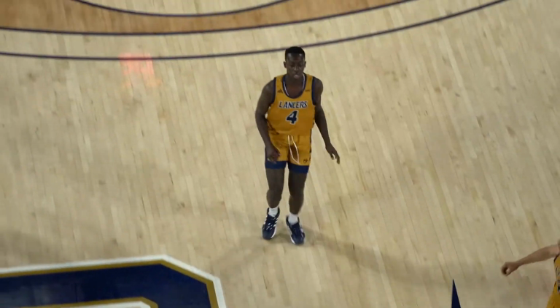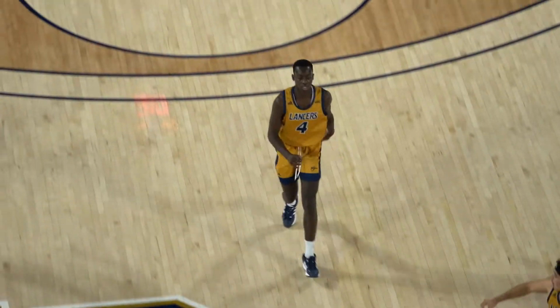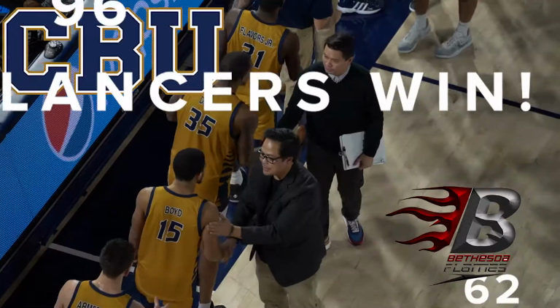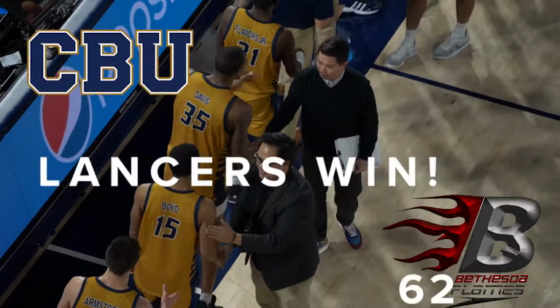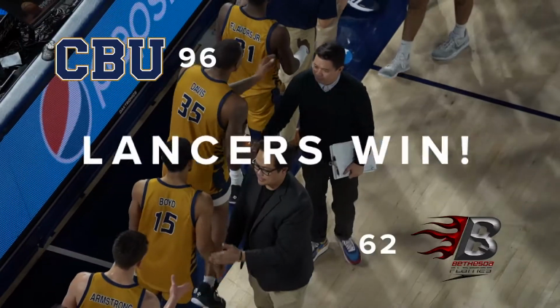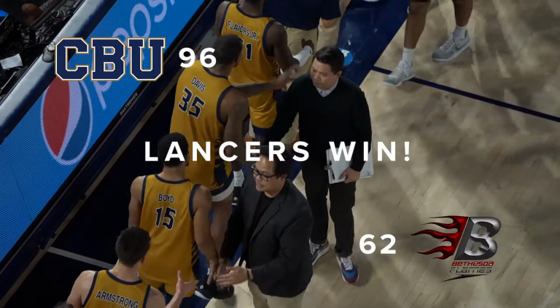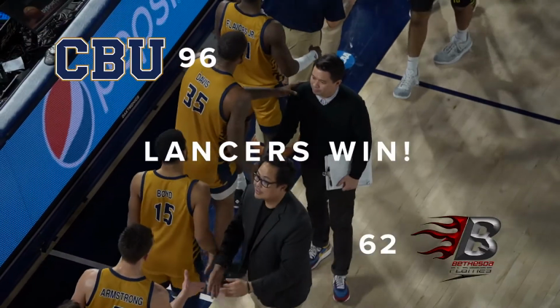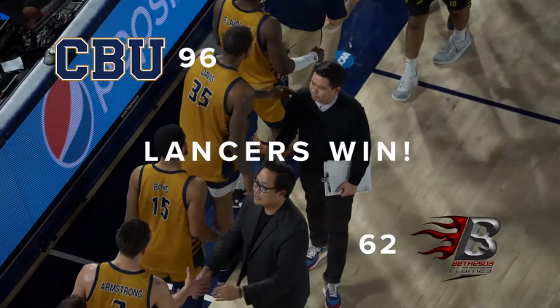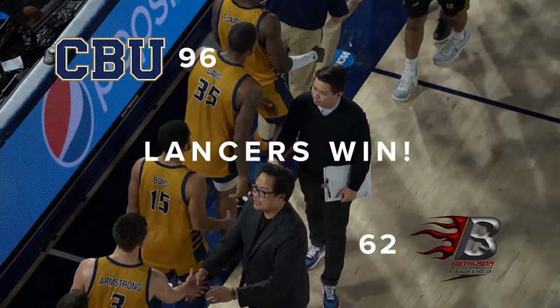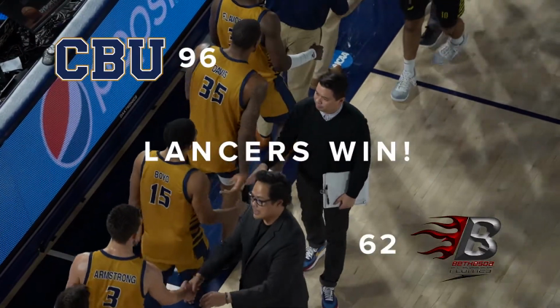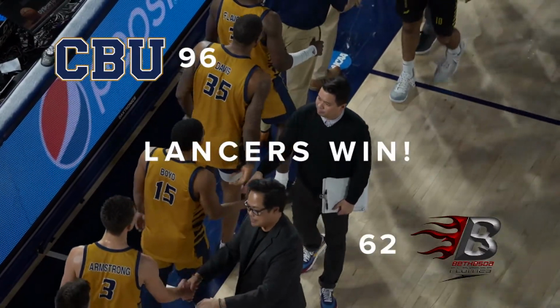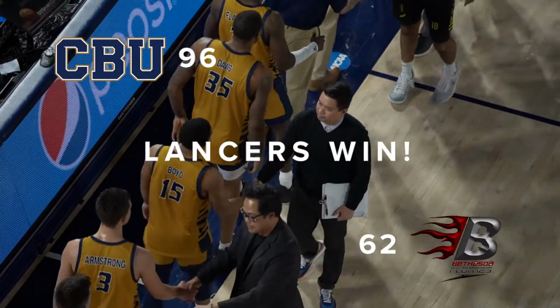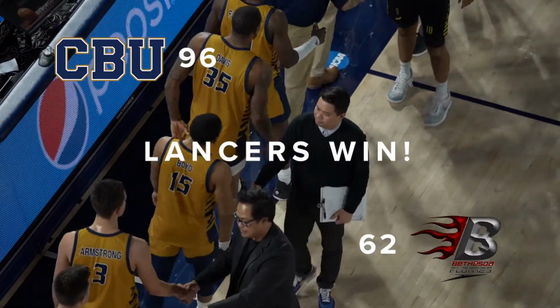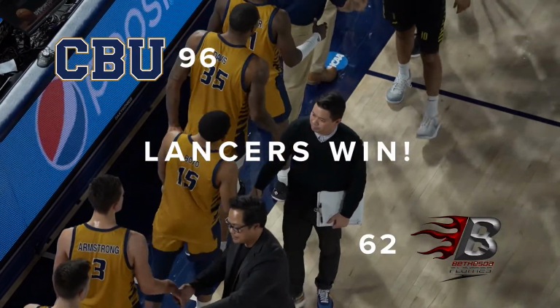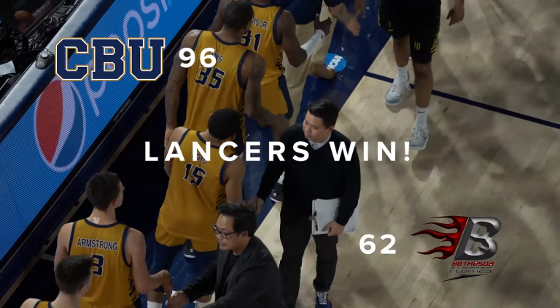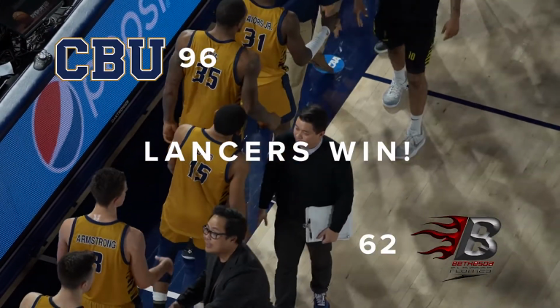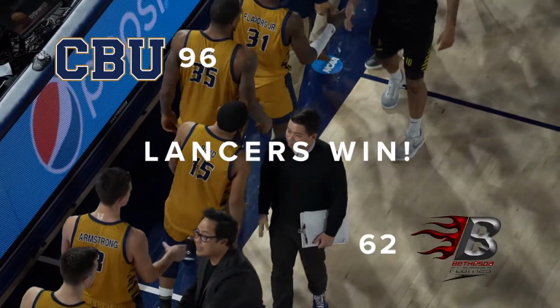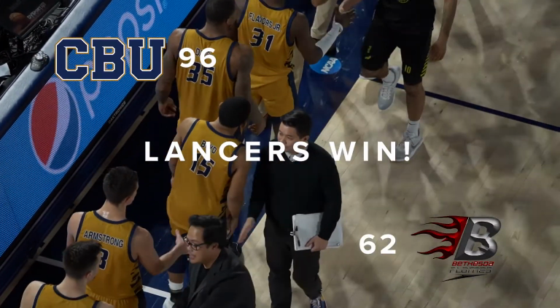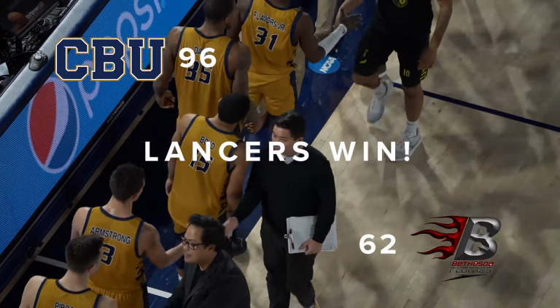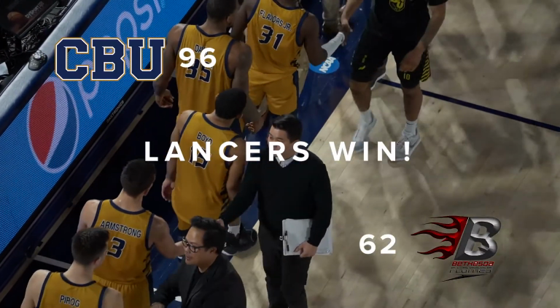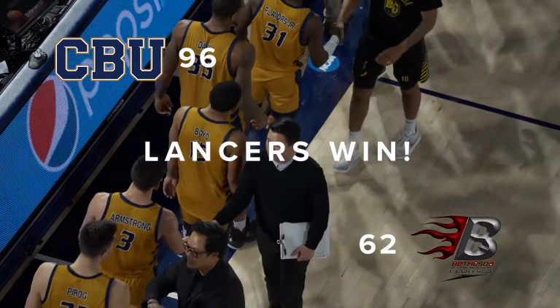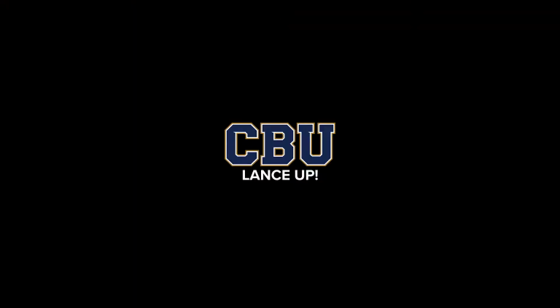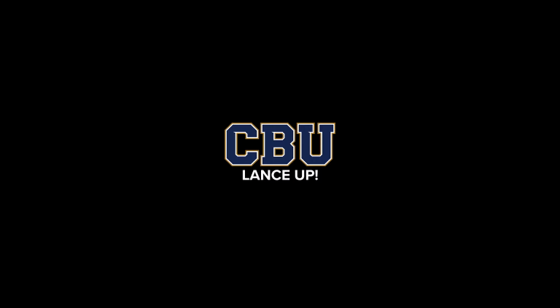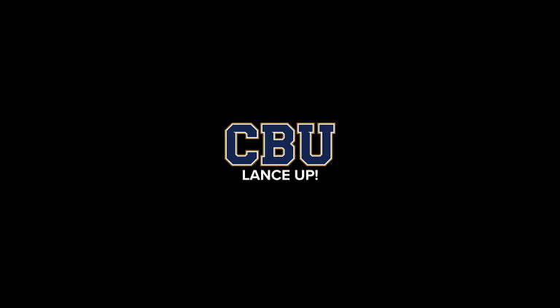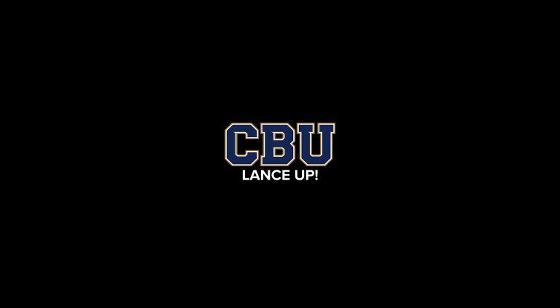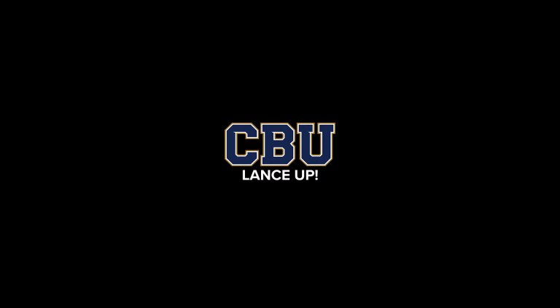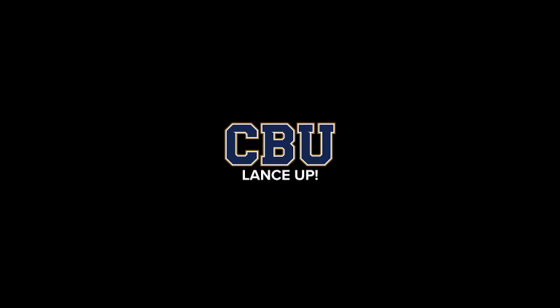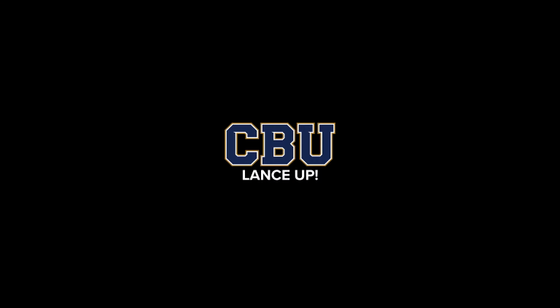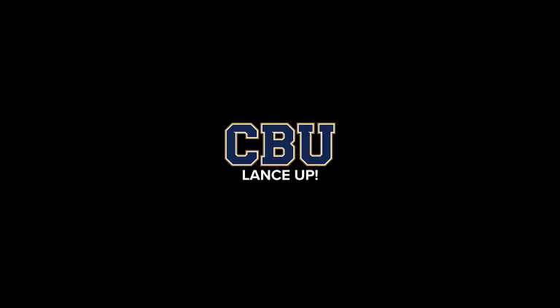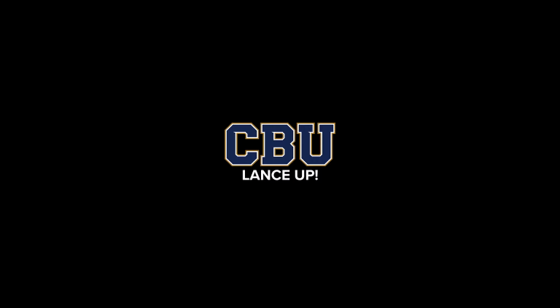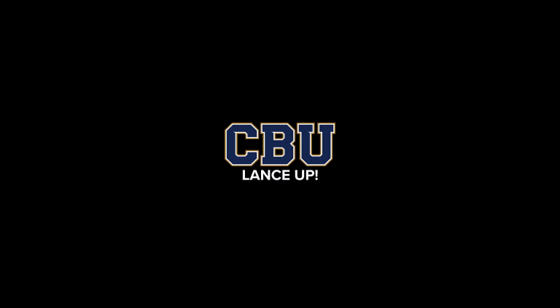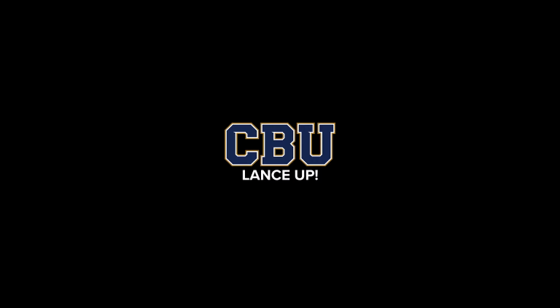CBU moves to 13-5 on the year as they roll over Bethesda University.